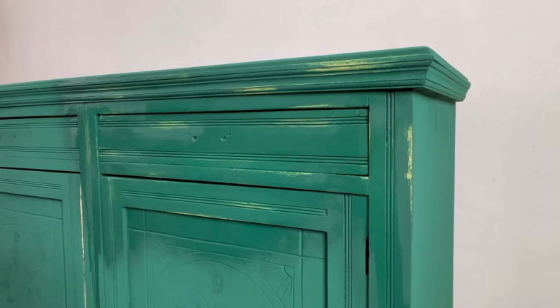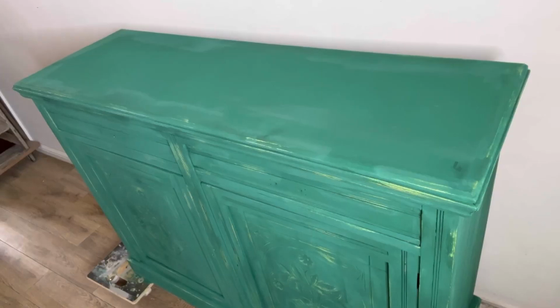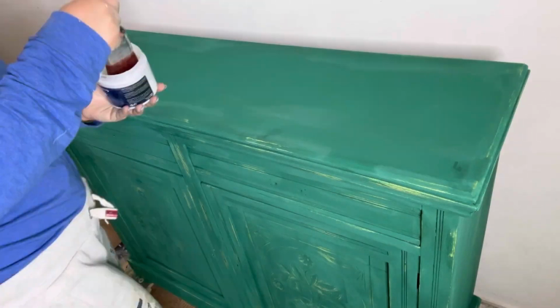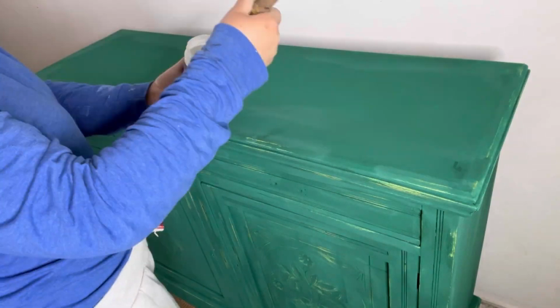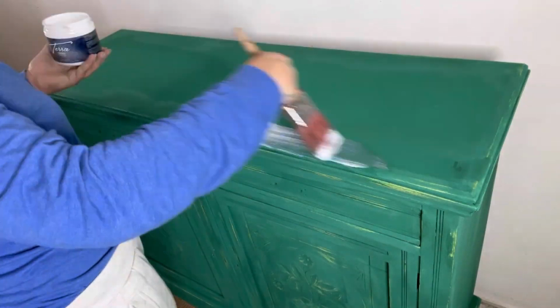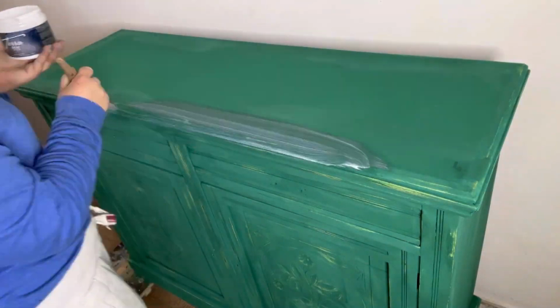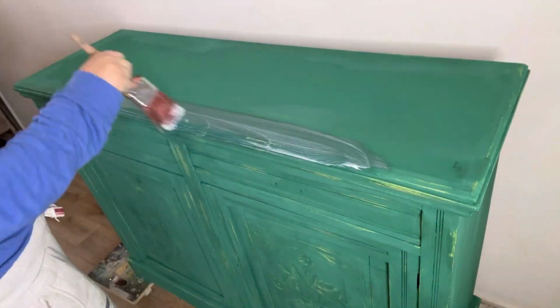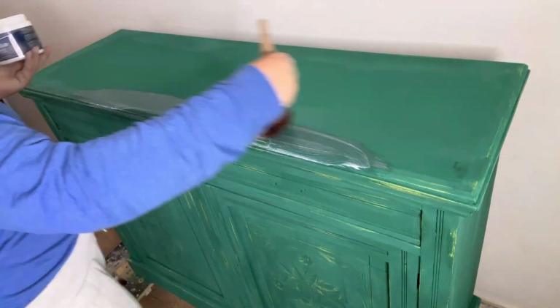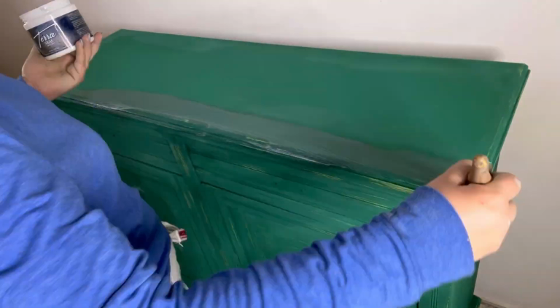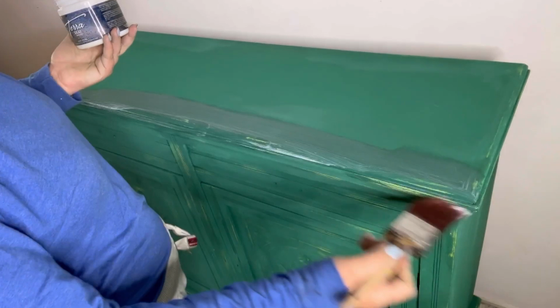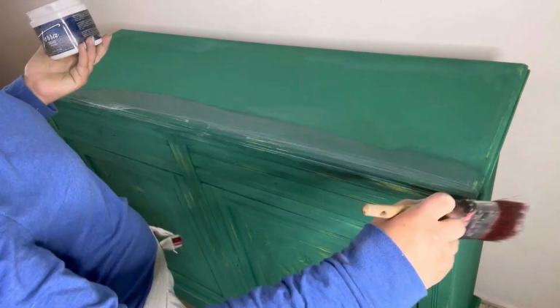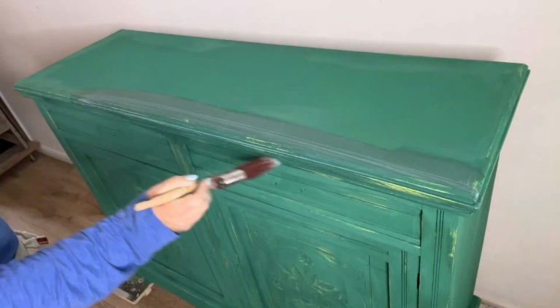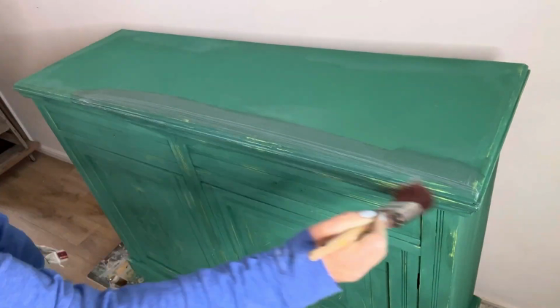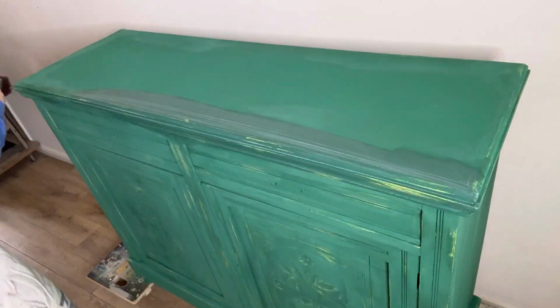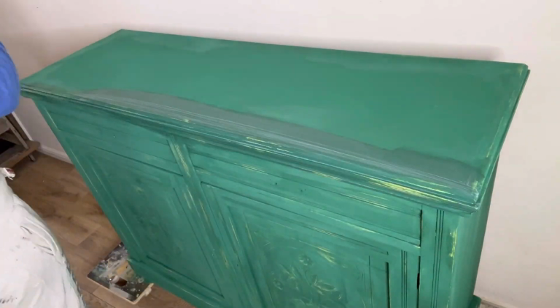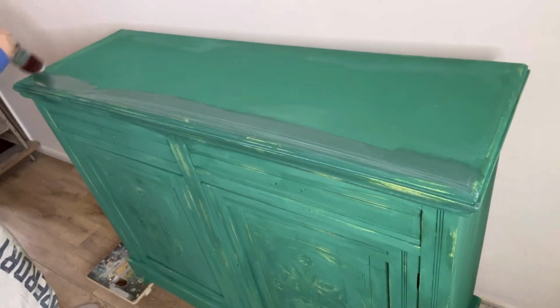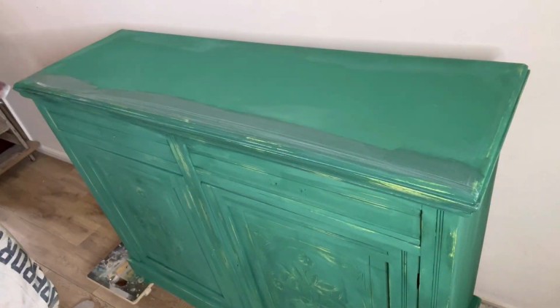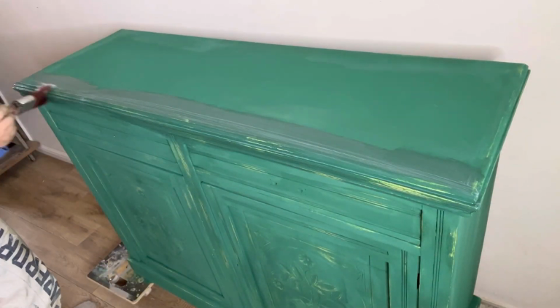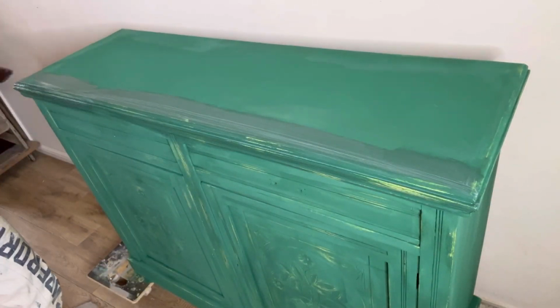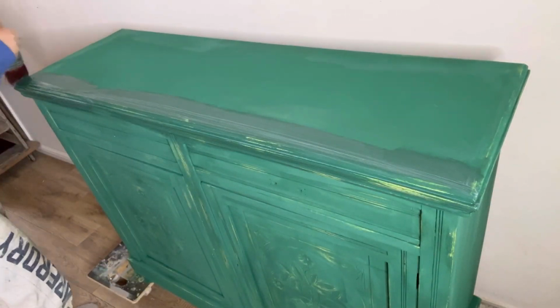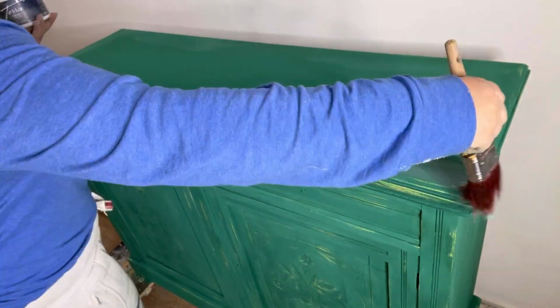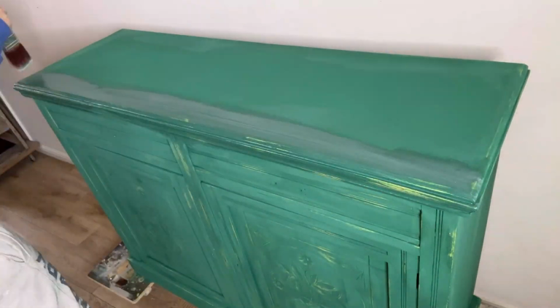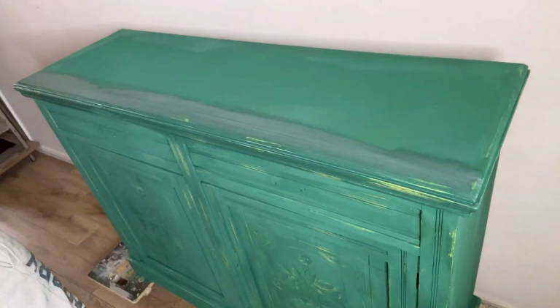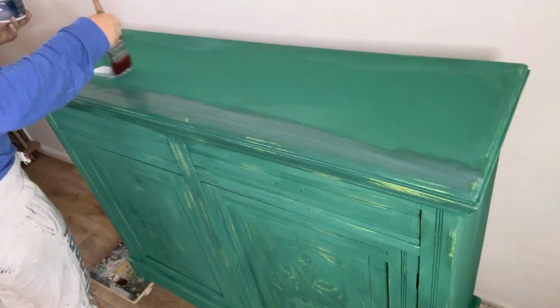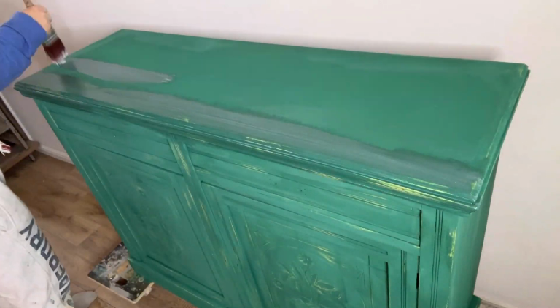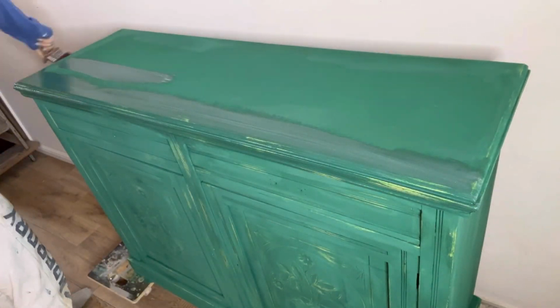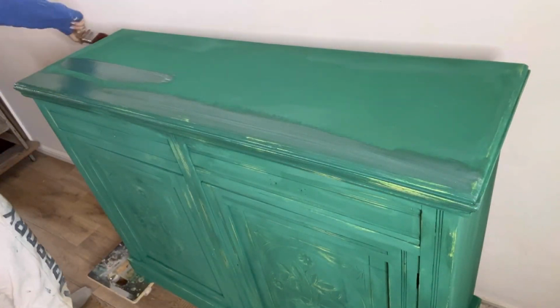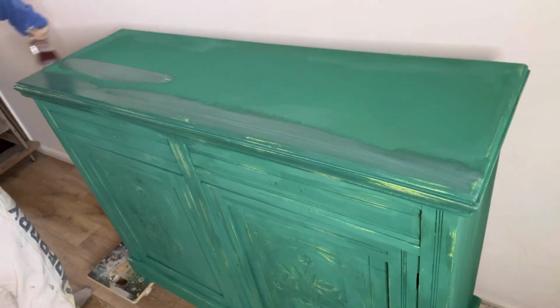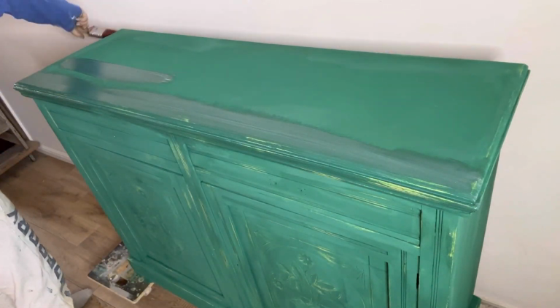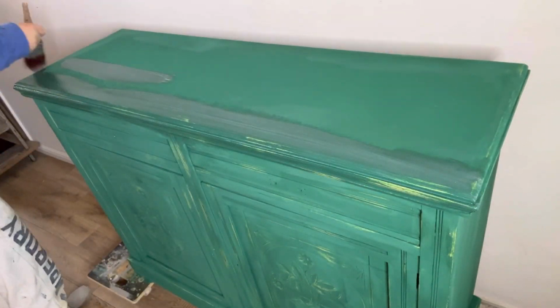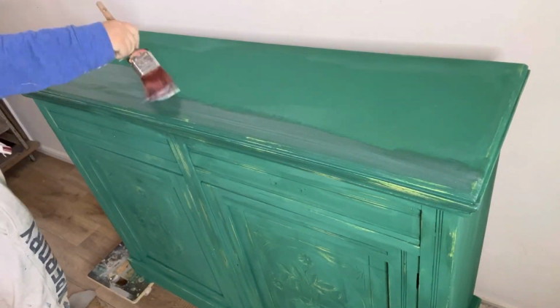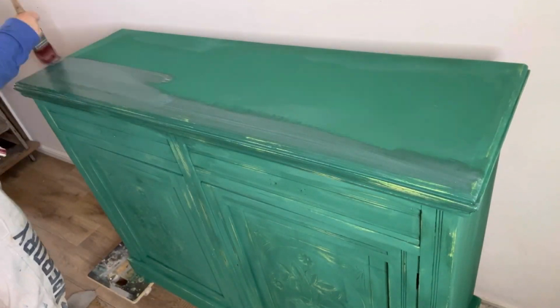Once I'm happy with how that looks I'm going to come back with my Terra Tuff again and seal it all in.